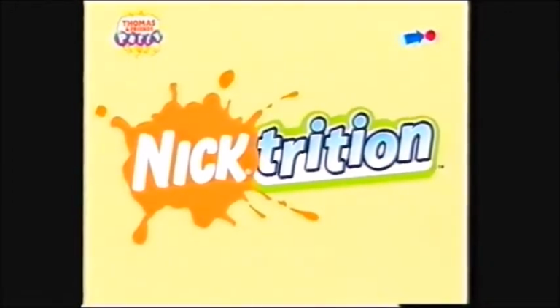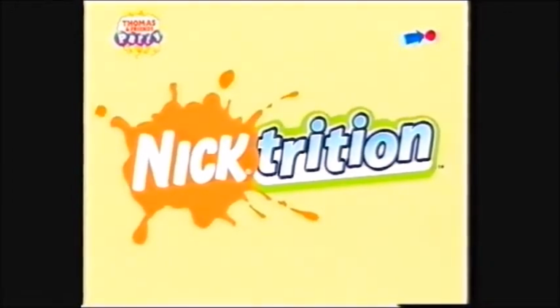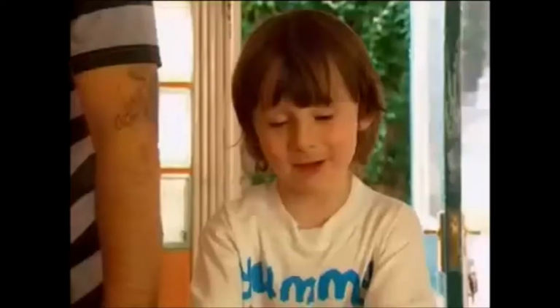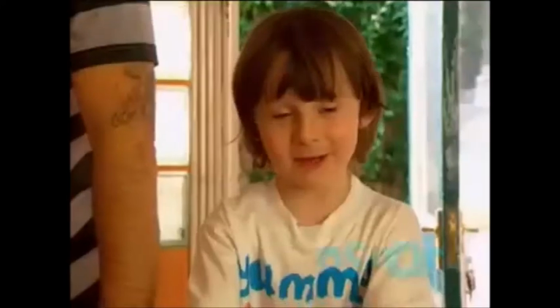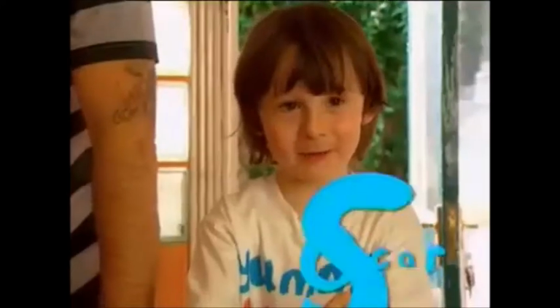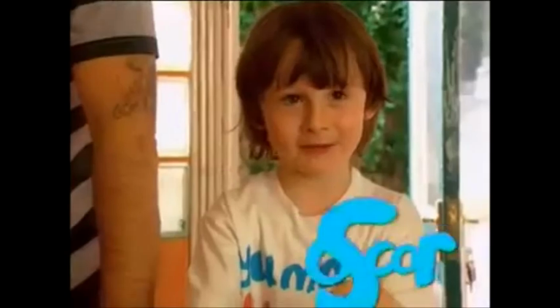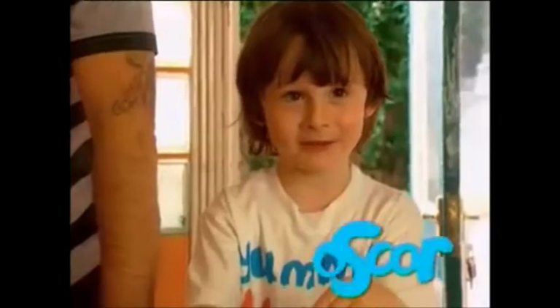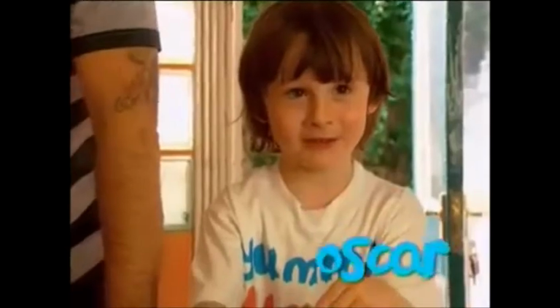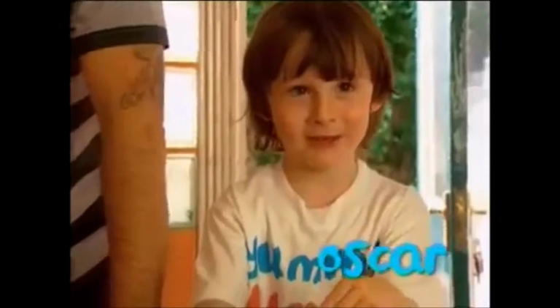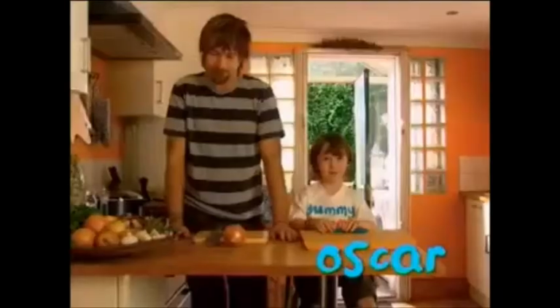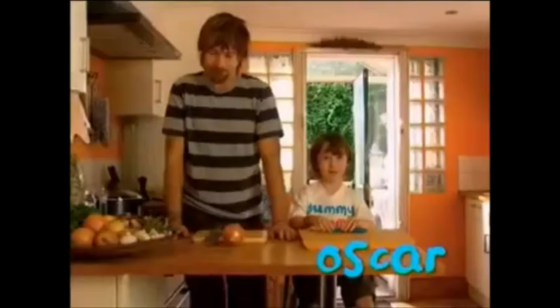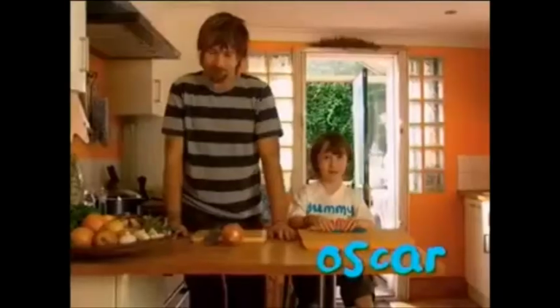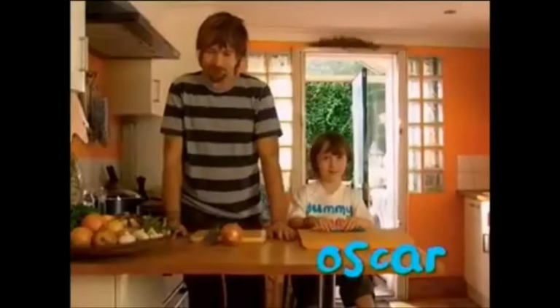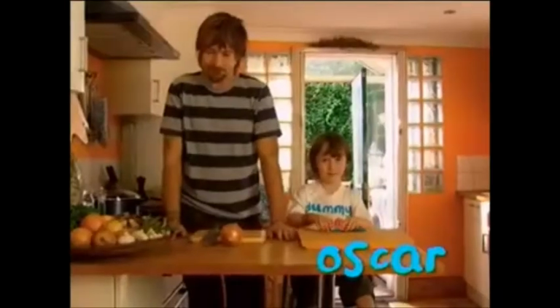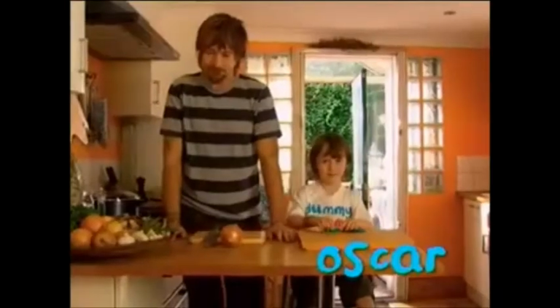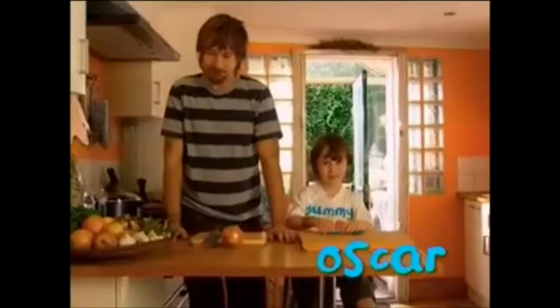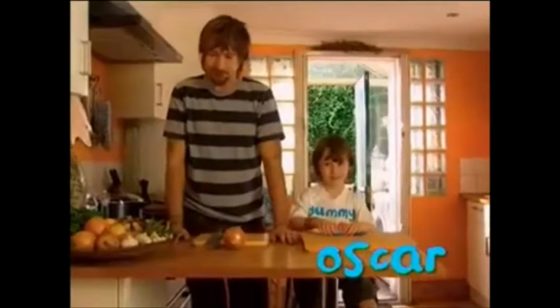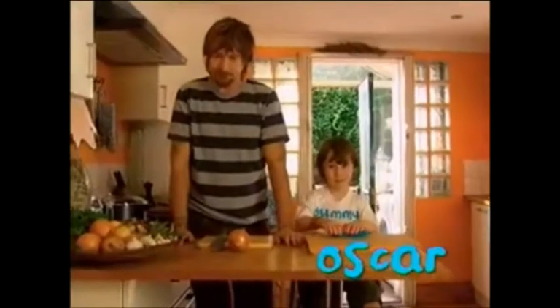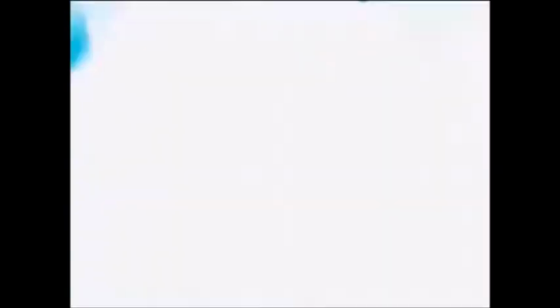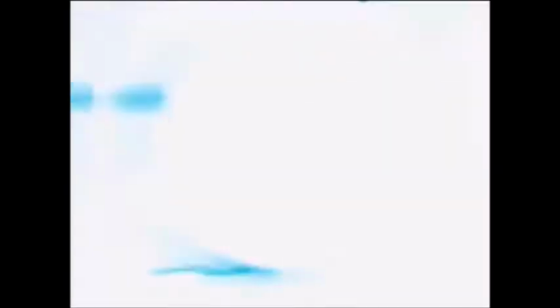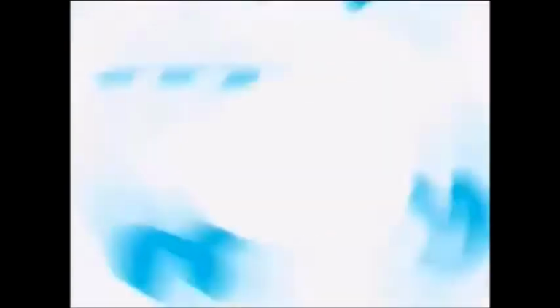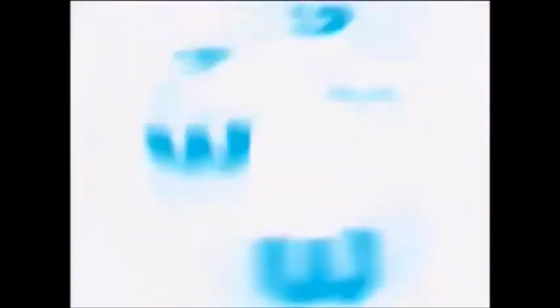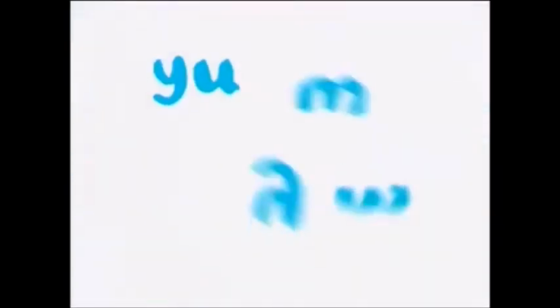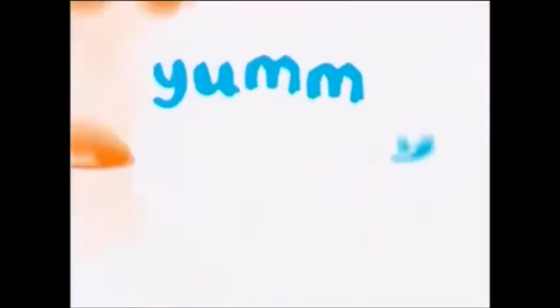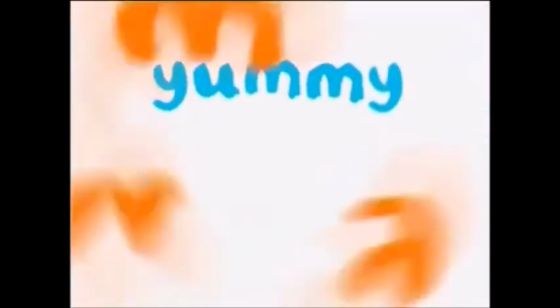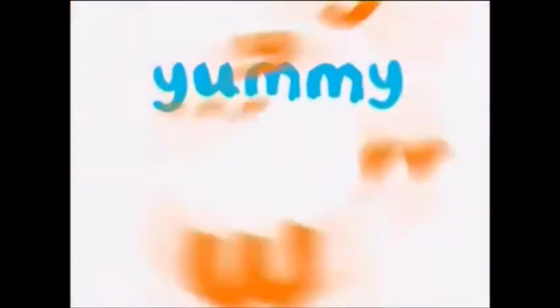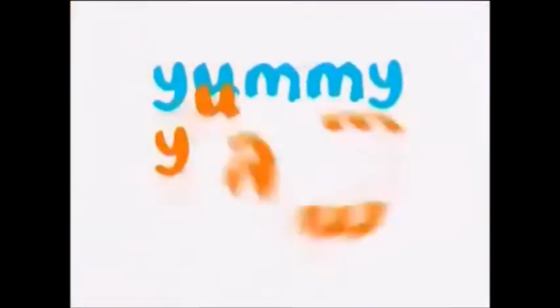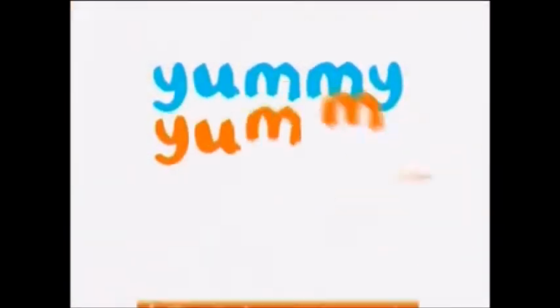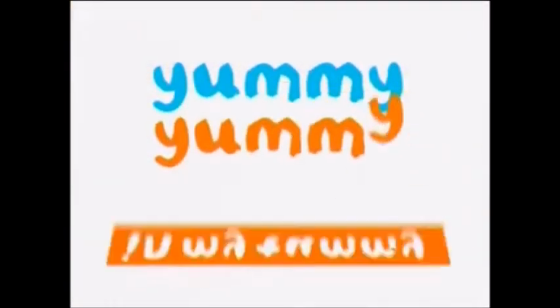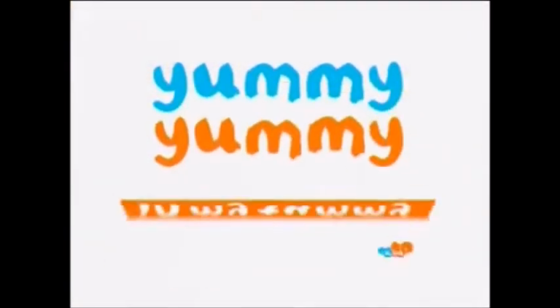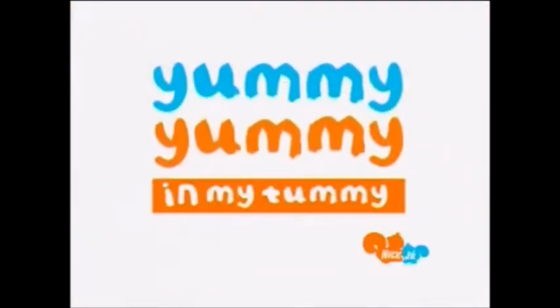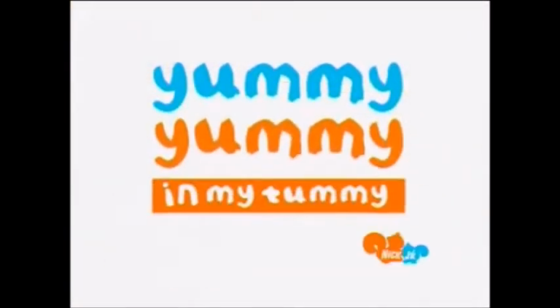My name's Oscar. I'm making mushroom soup. Yummy yummy in my tummy.